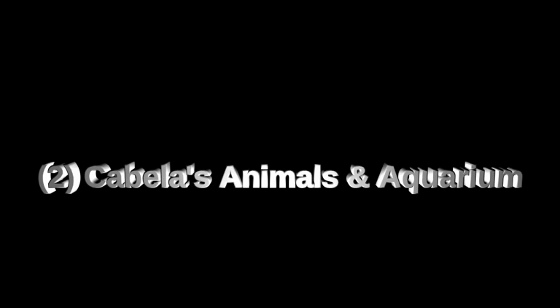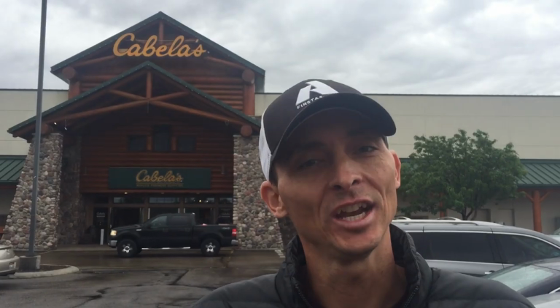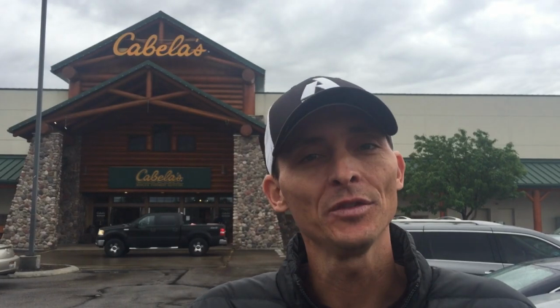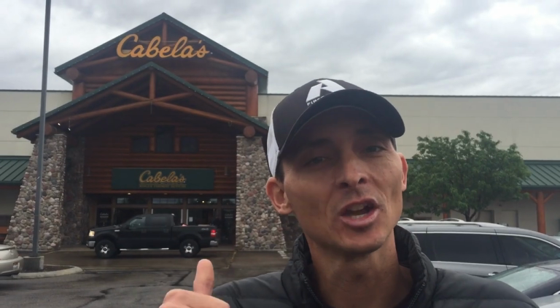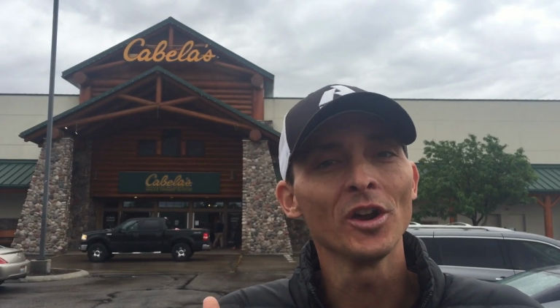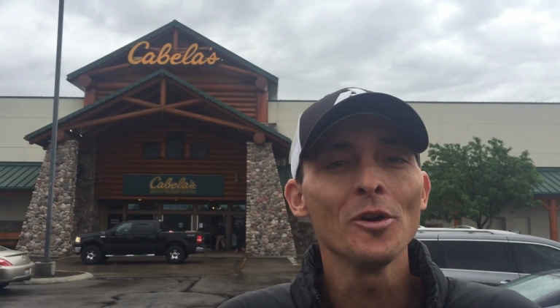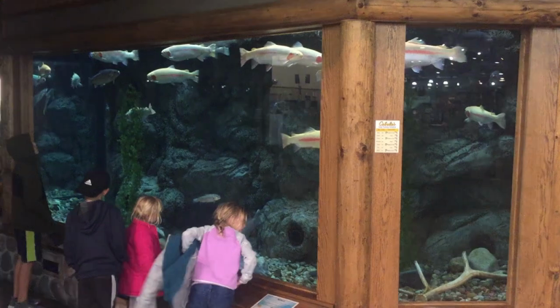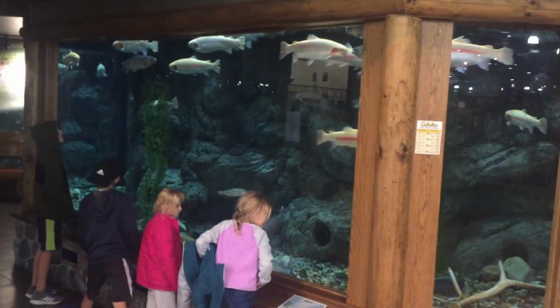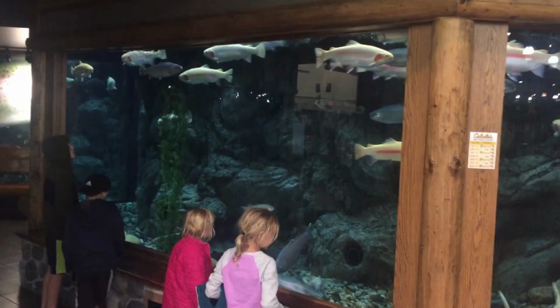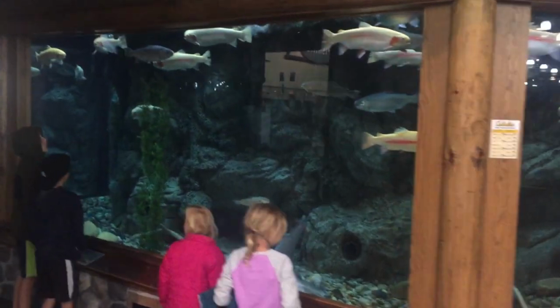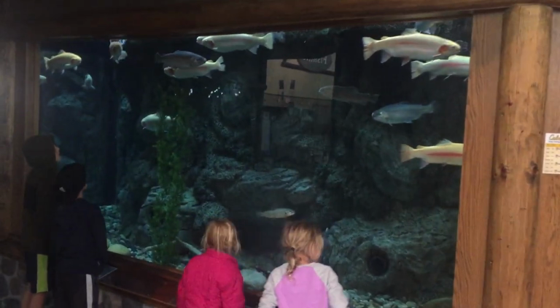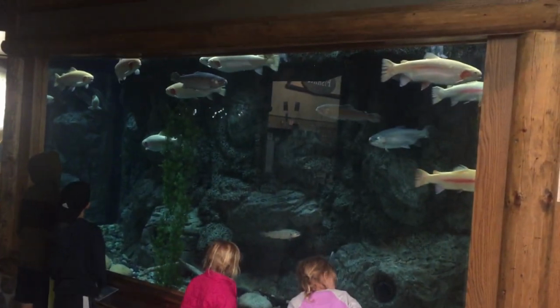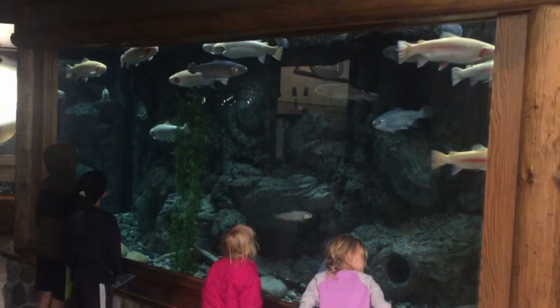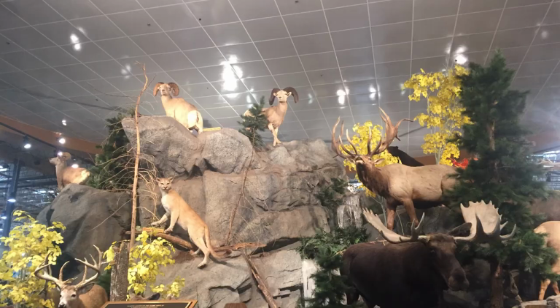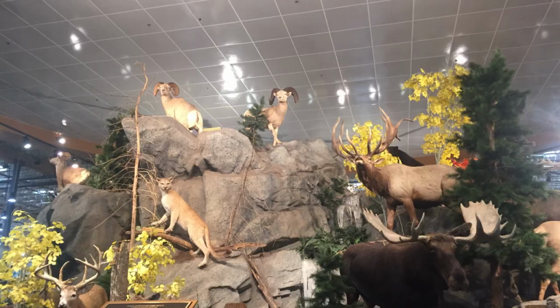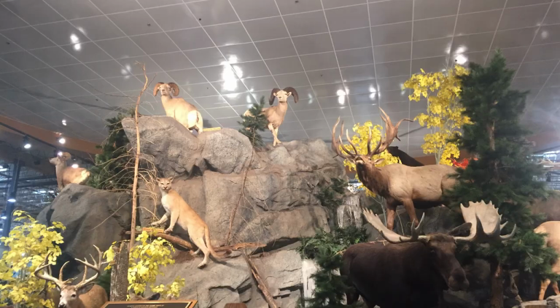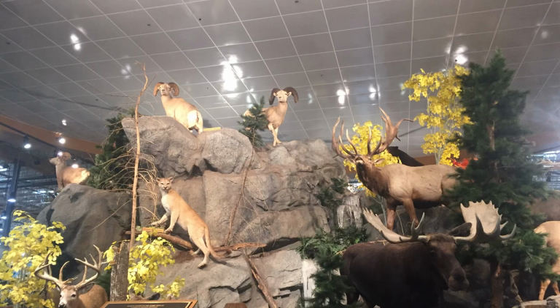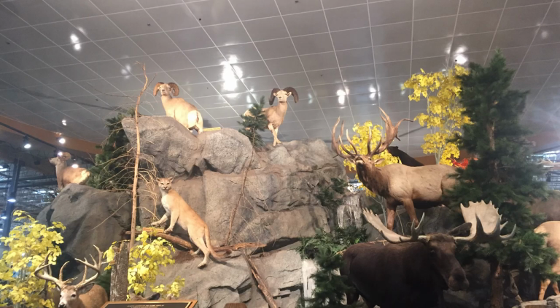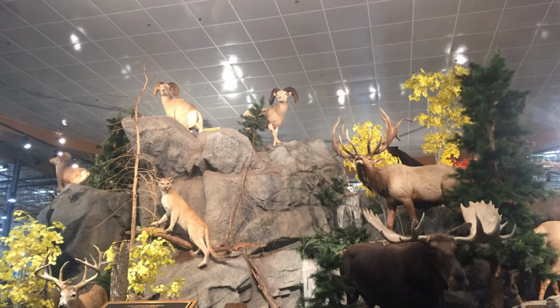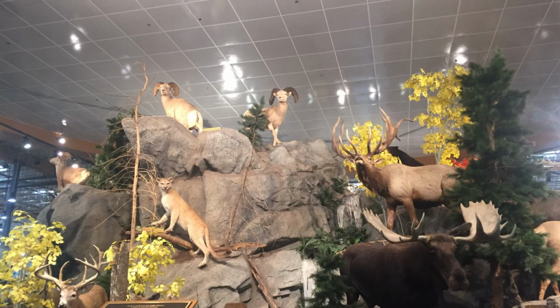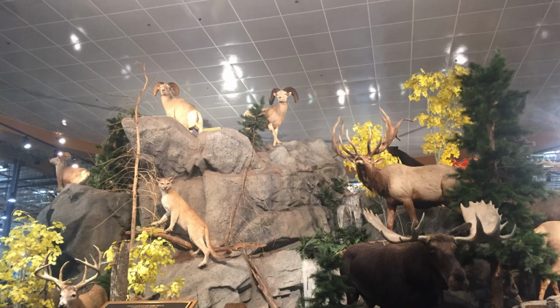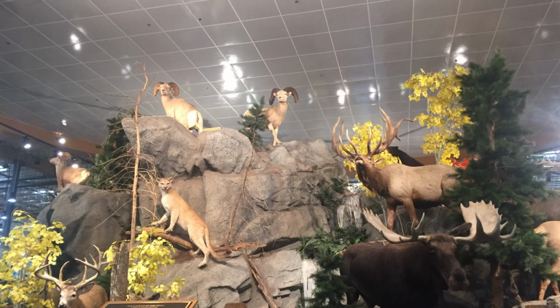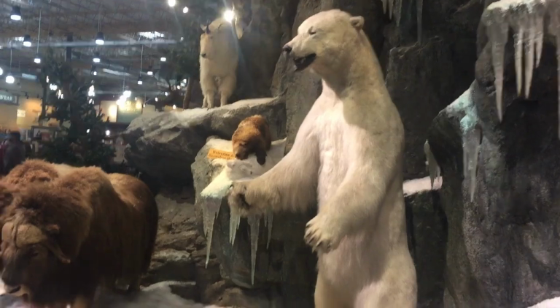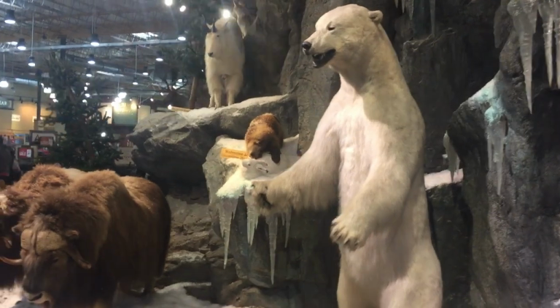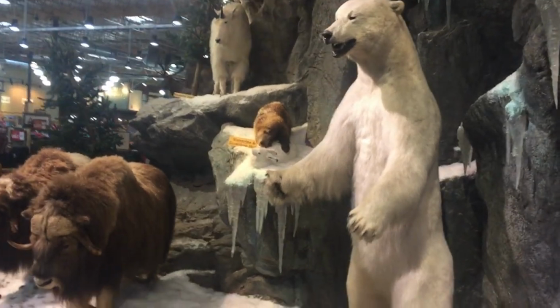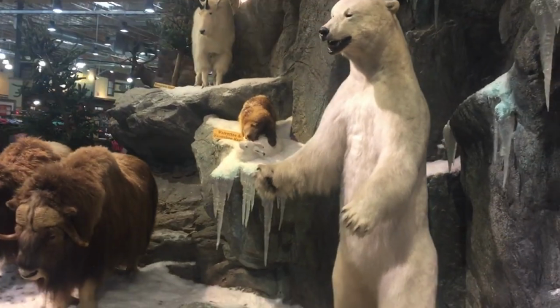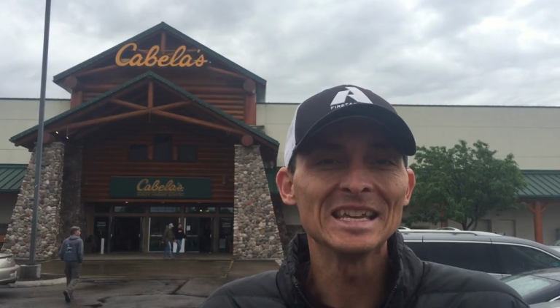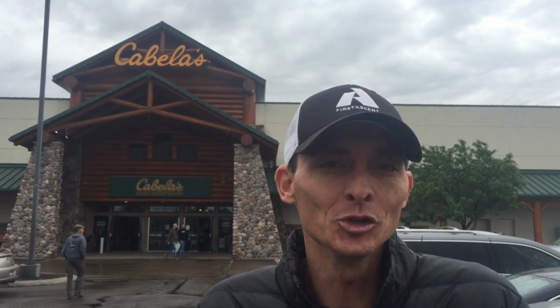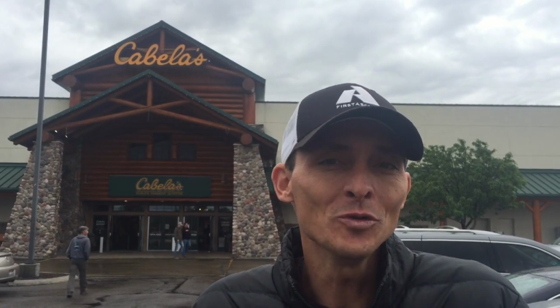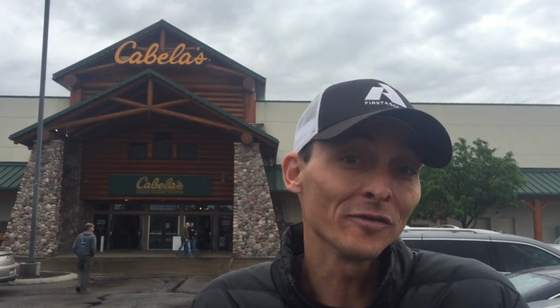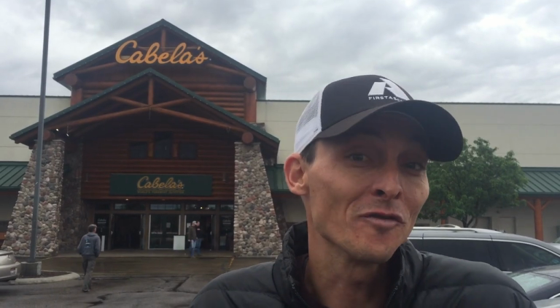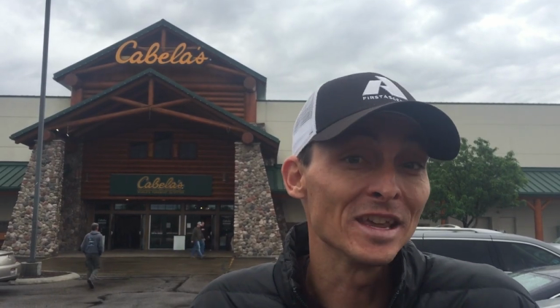Number two: check out the aquarium and big game display at Cabela's. It's pretty cool — kind of like a mini zoo, and it's totally free.